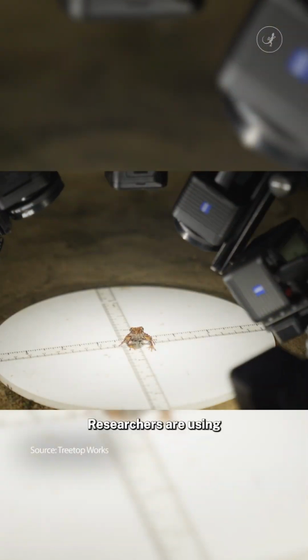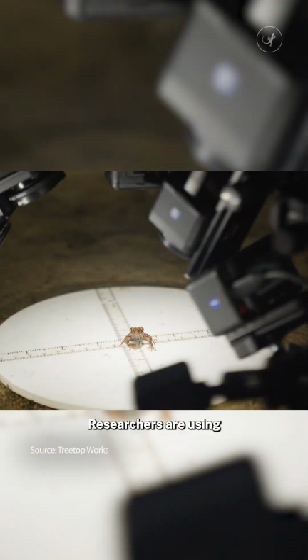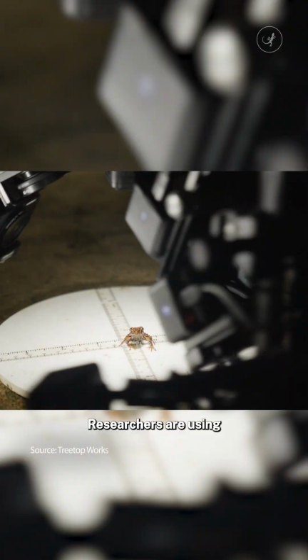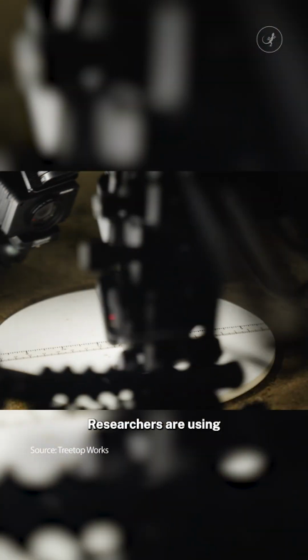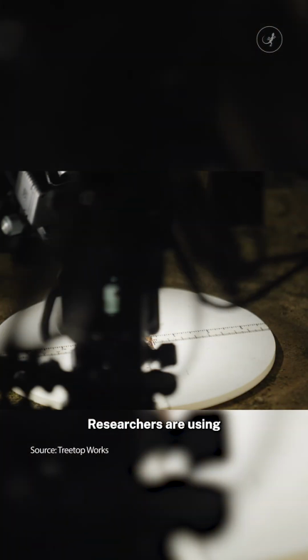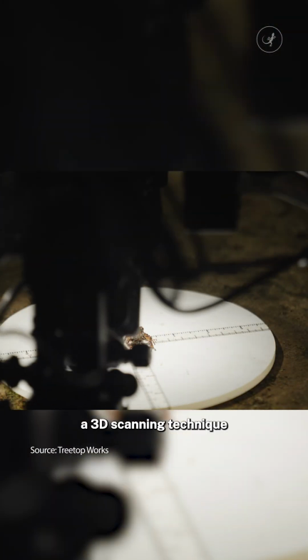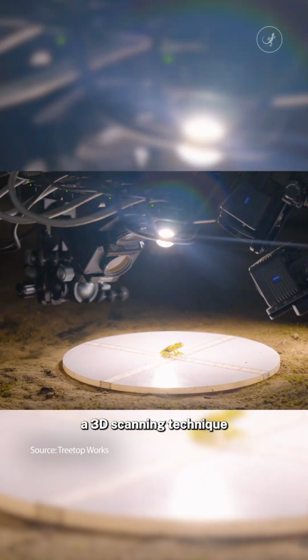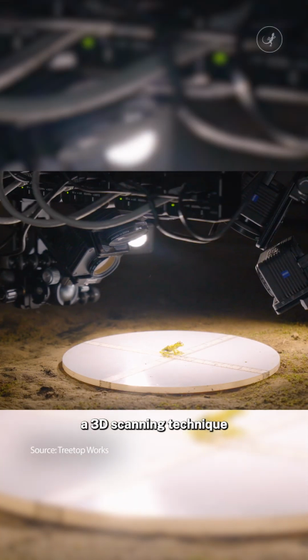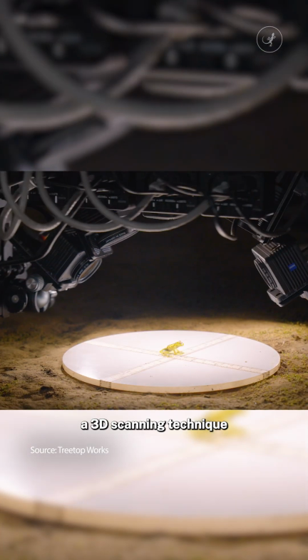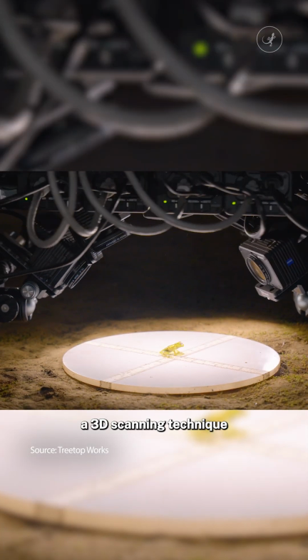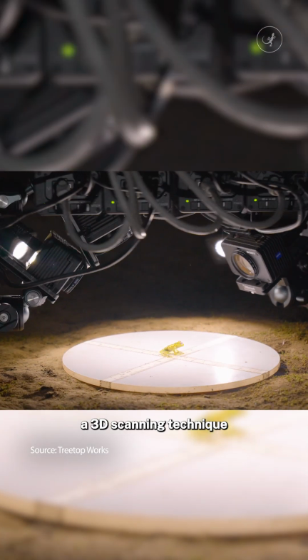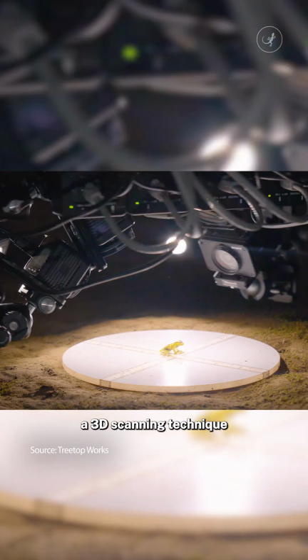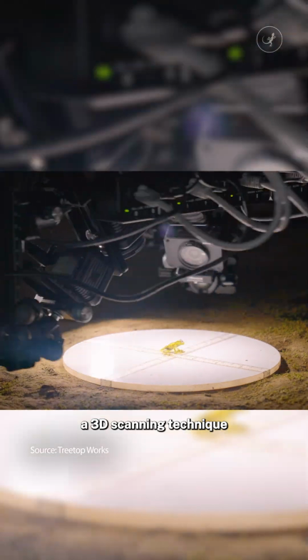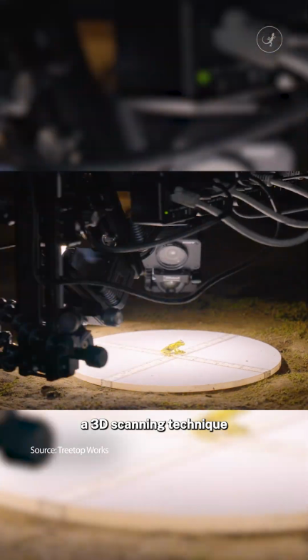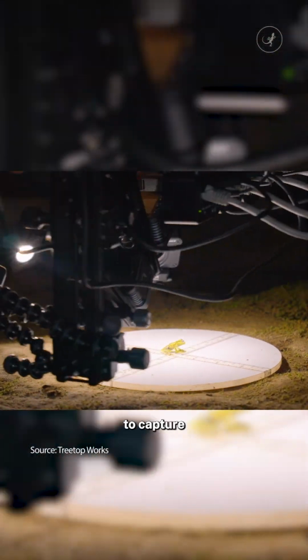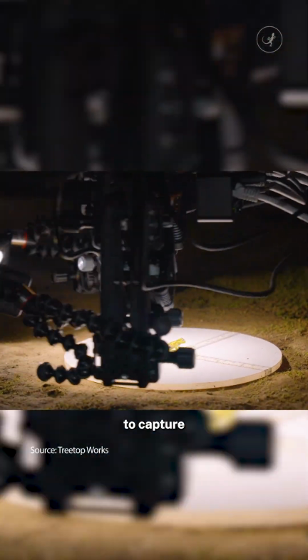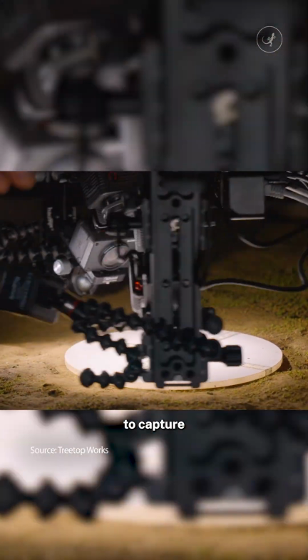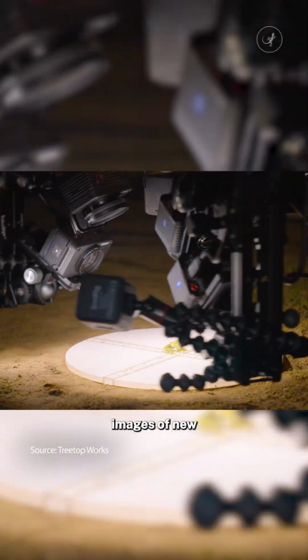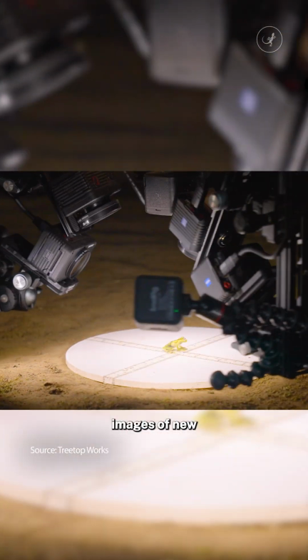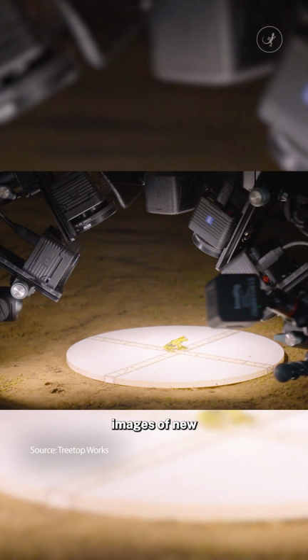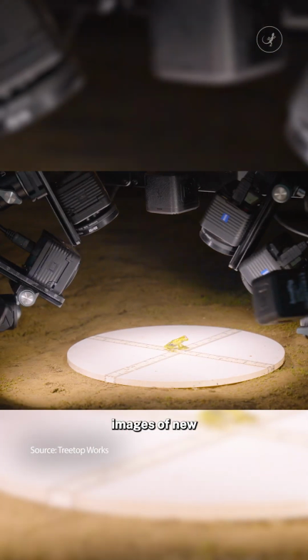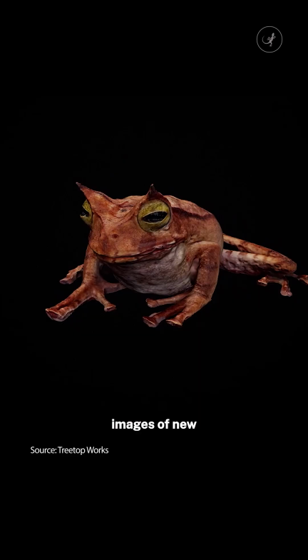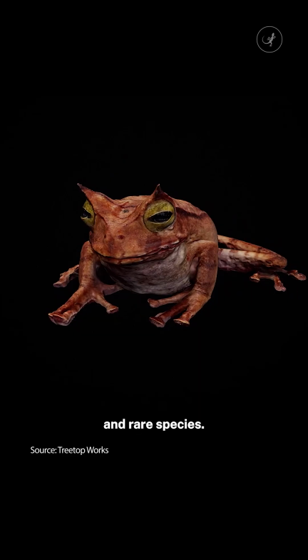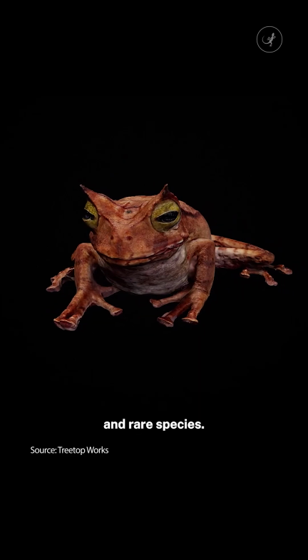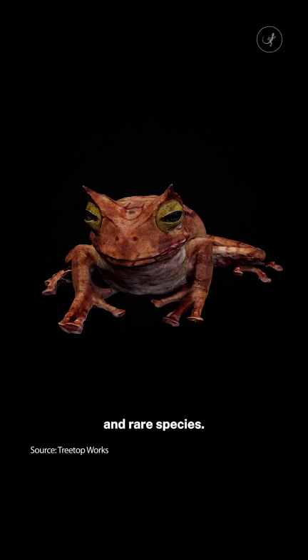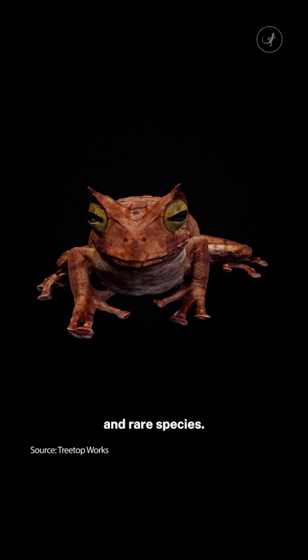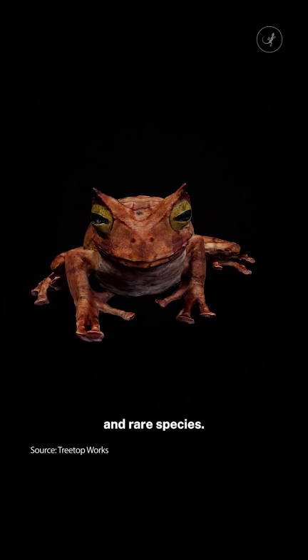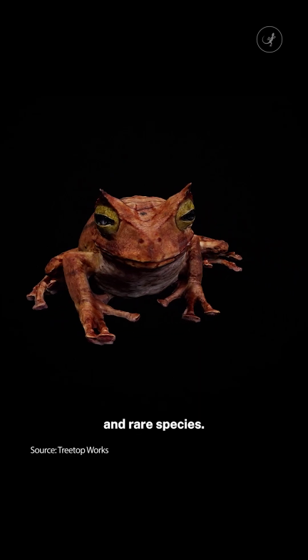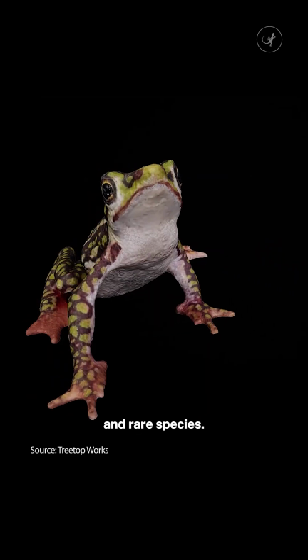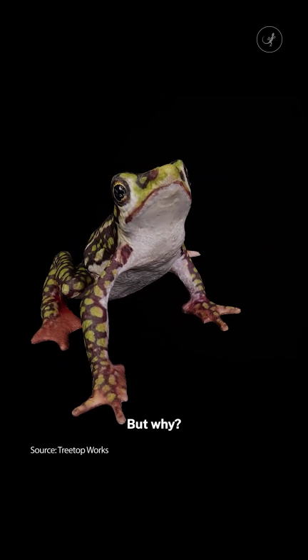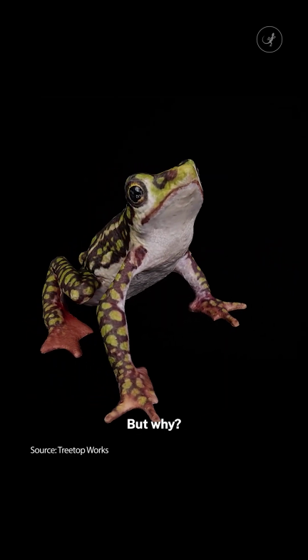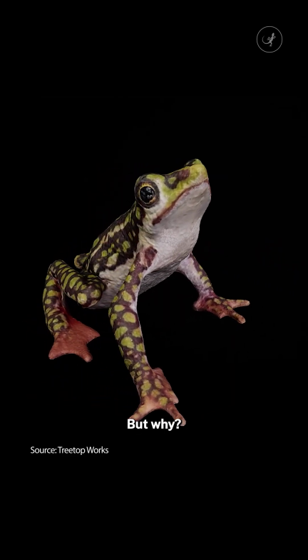Researchers are using a 3D scanning technique to capture images of new and rare species. But why?